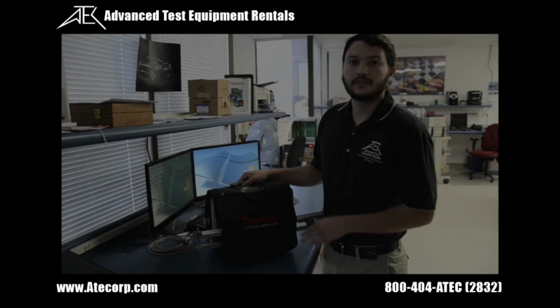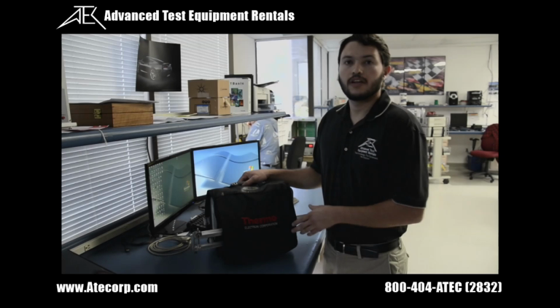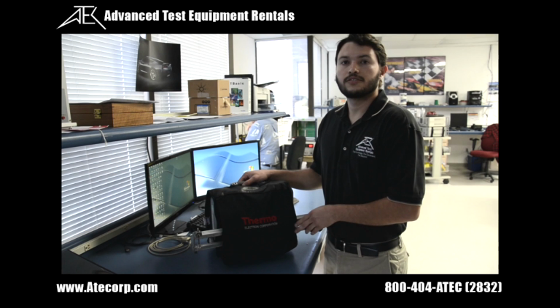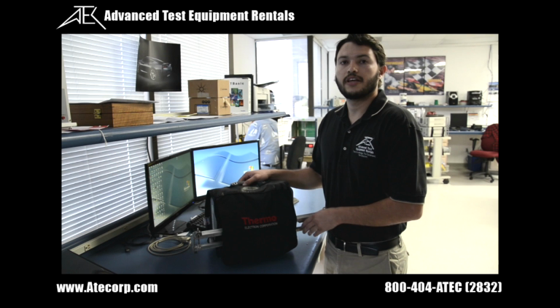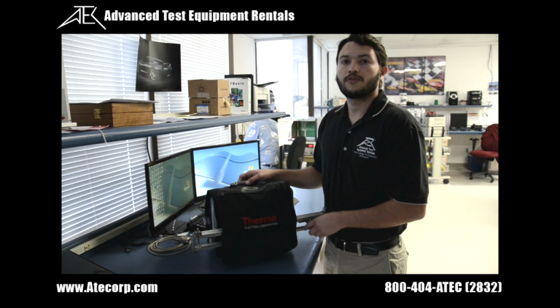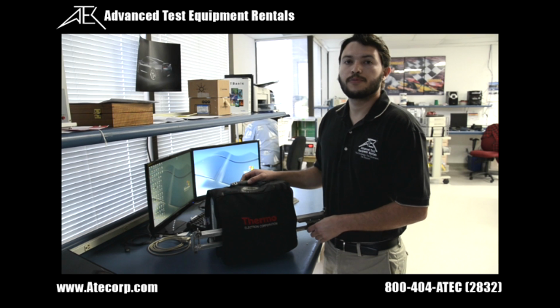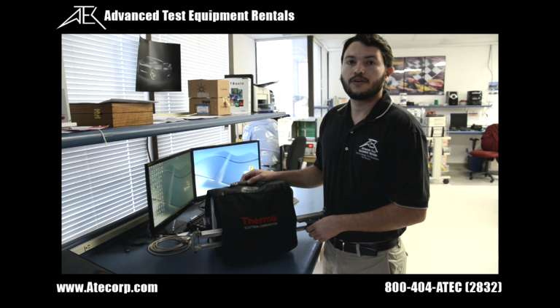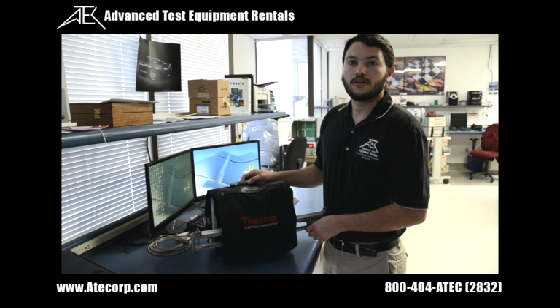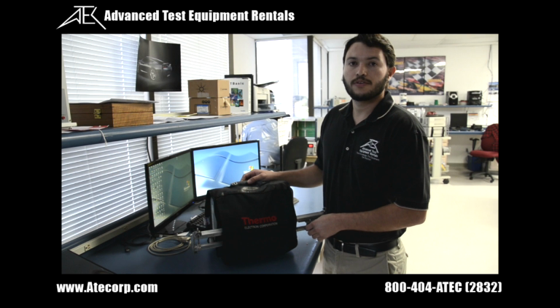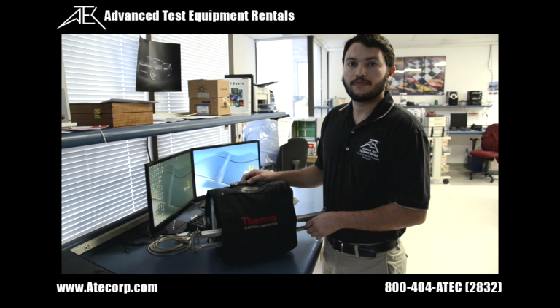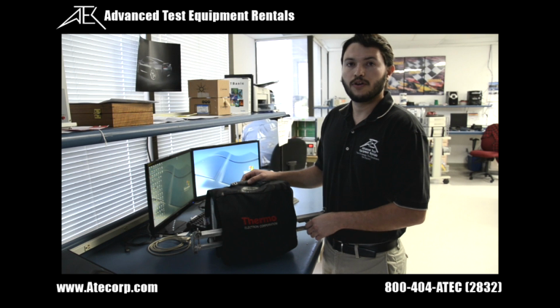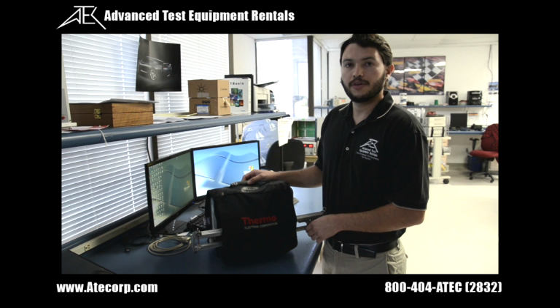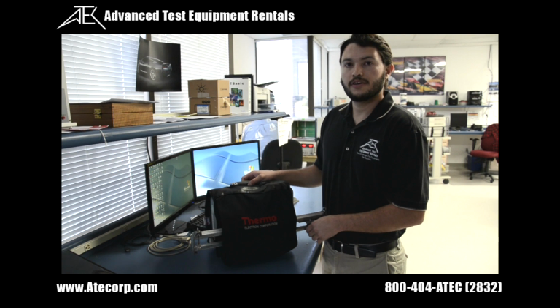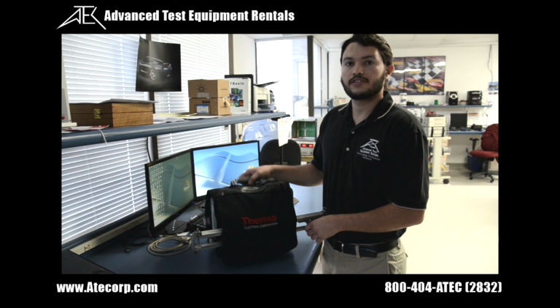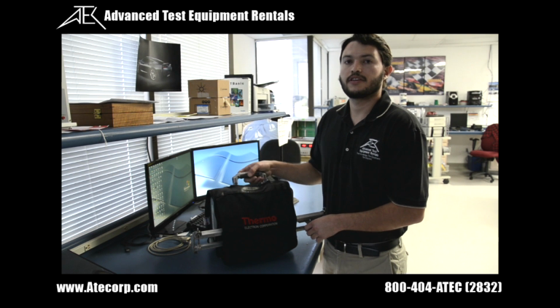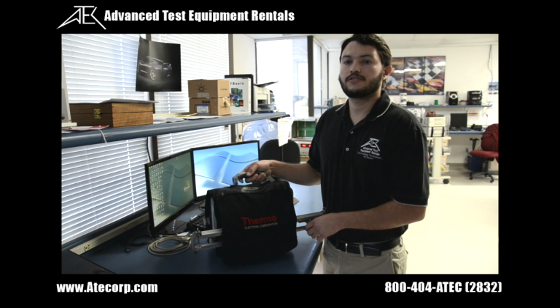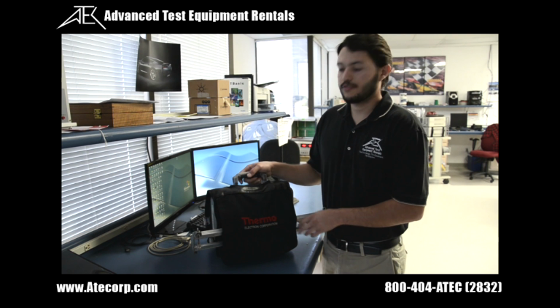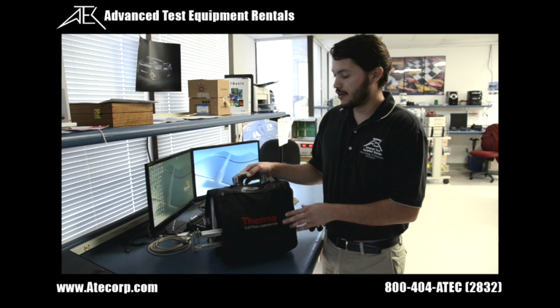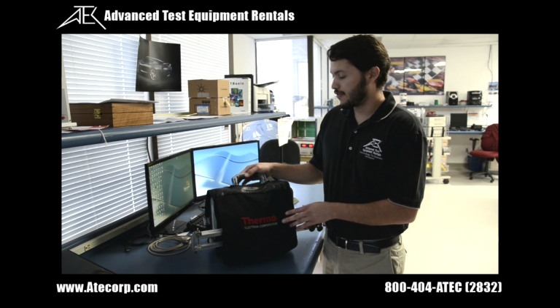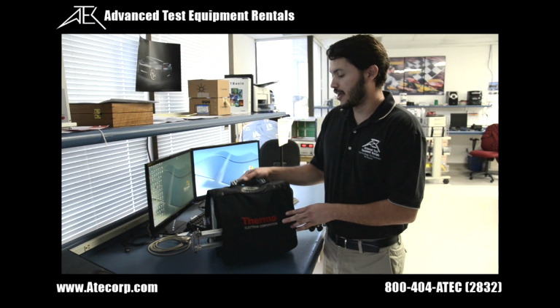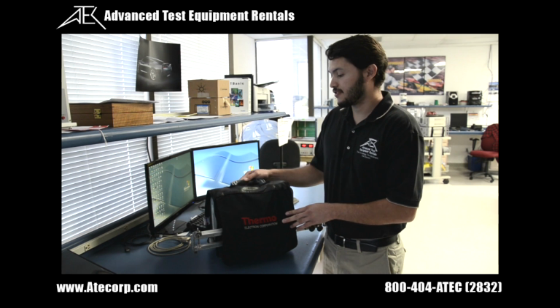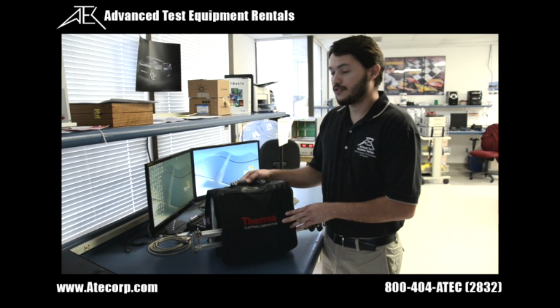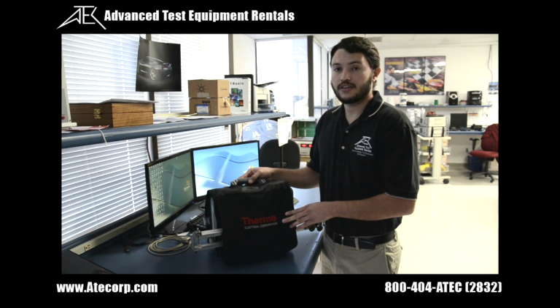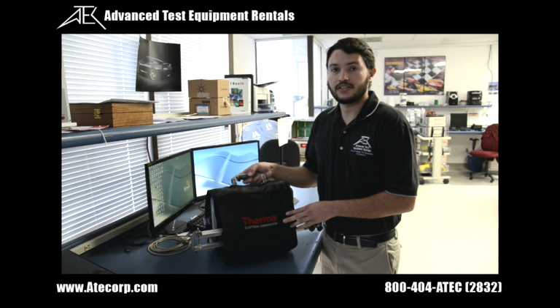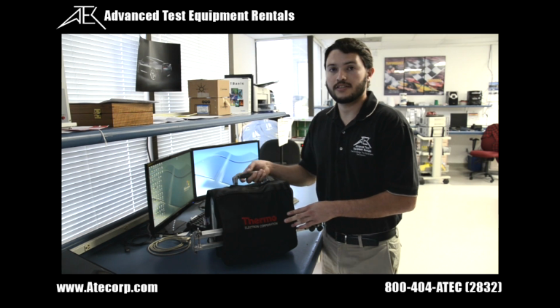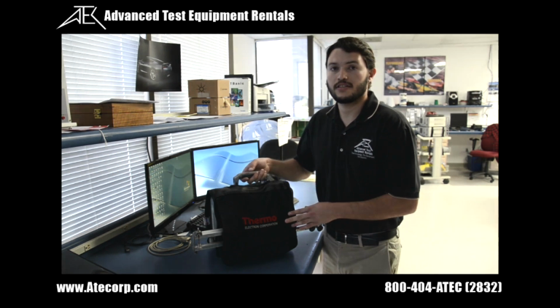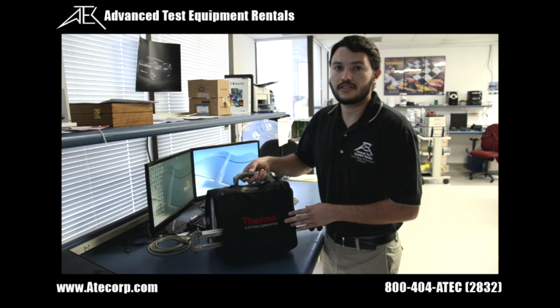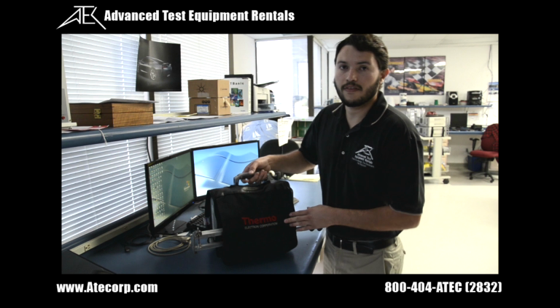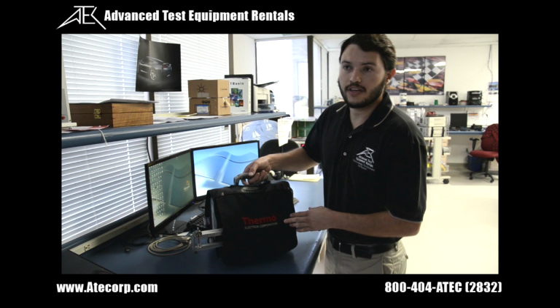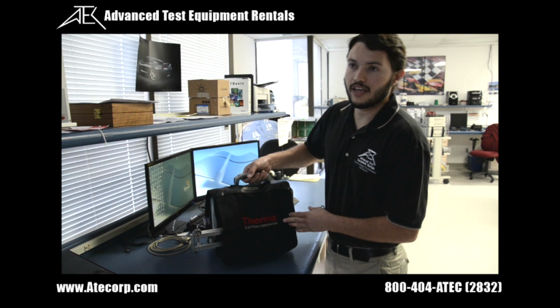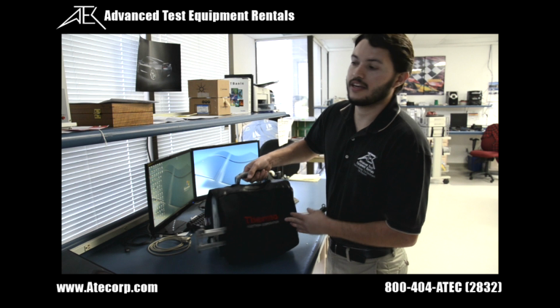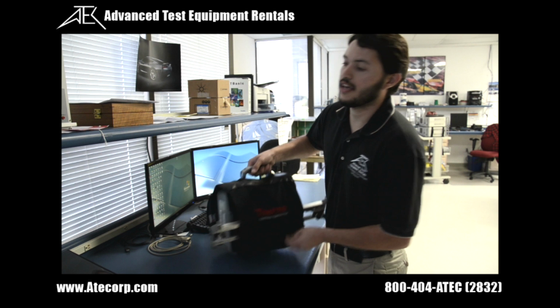Hello, today I will be going over the flow meter and transducer verification for the DCT7088.